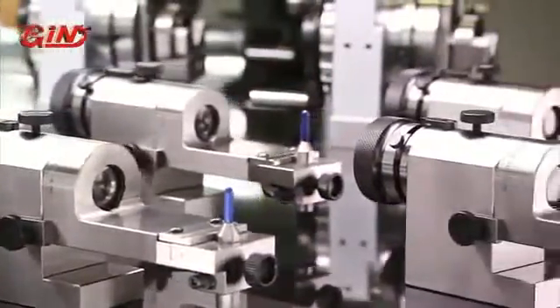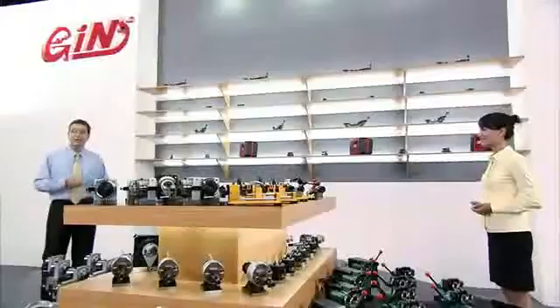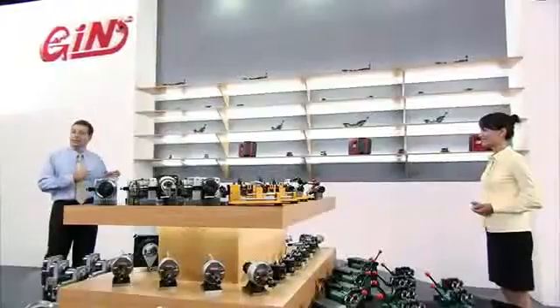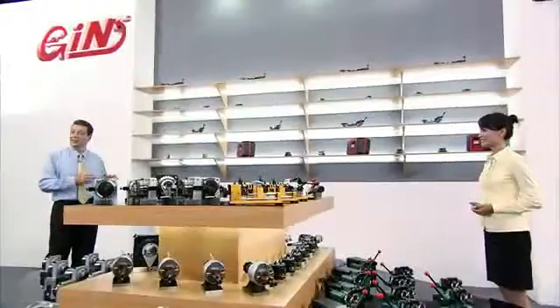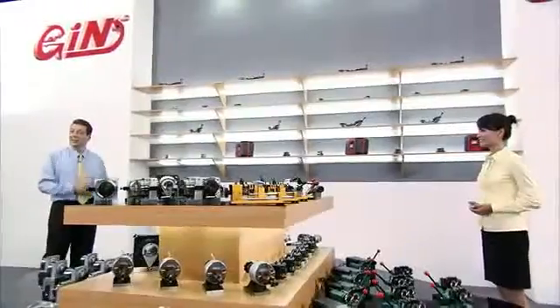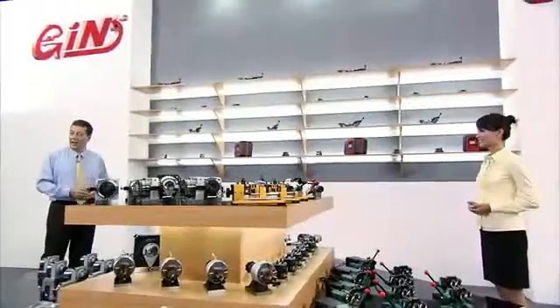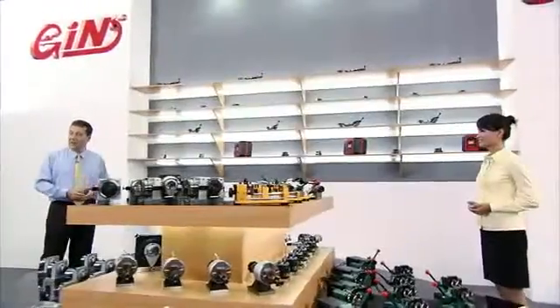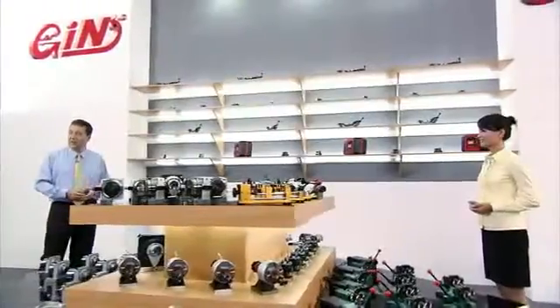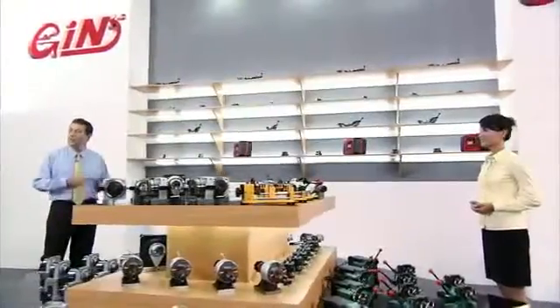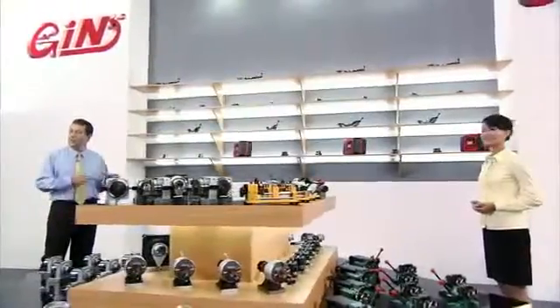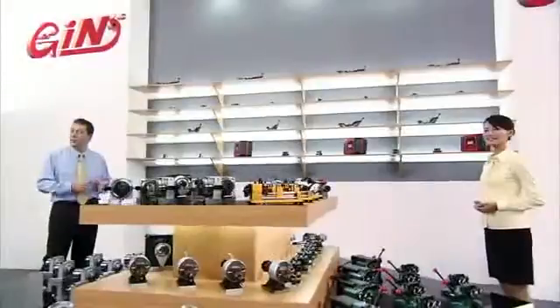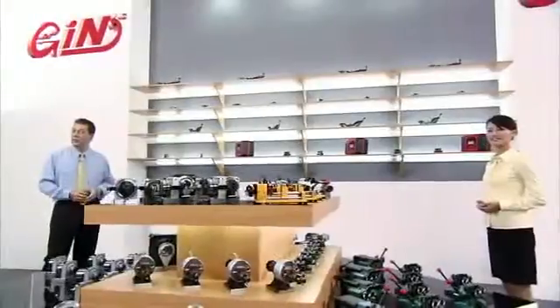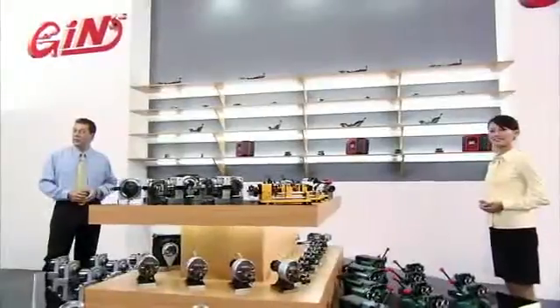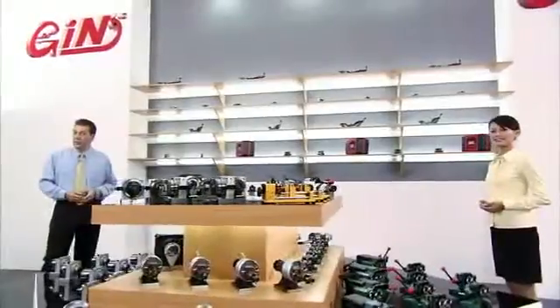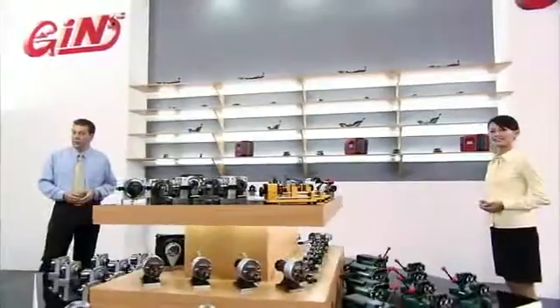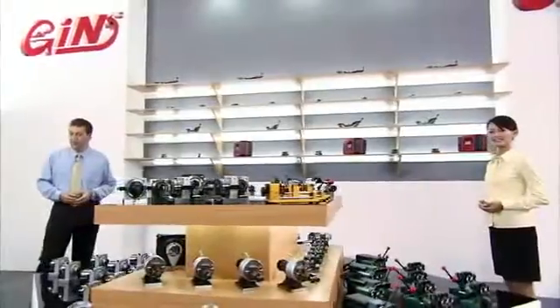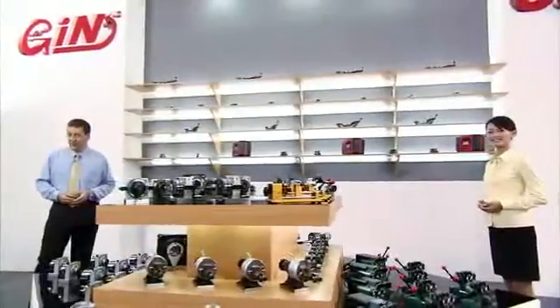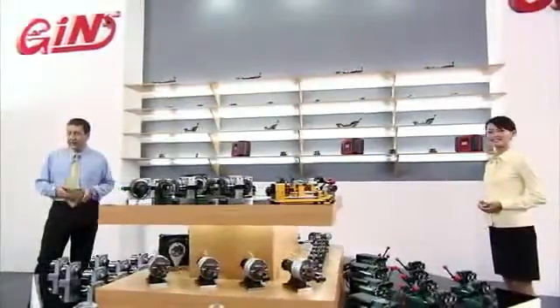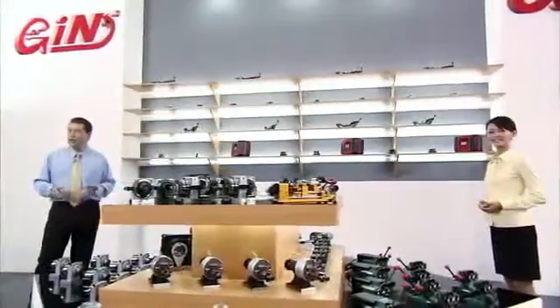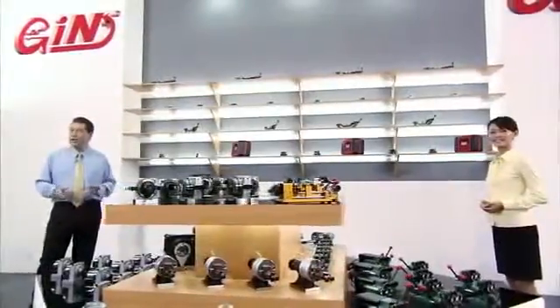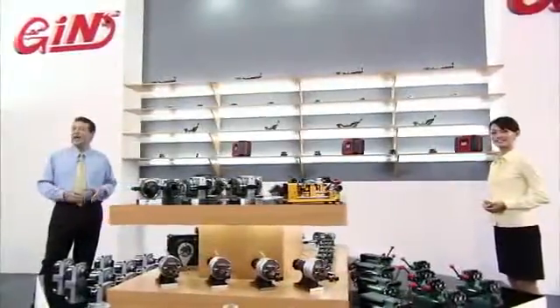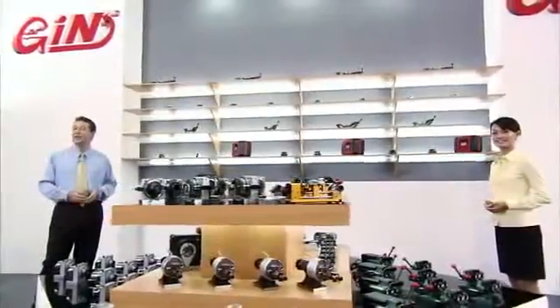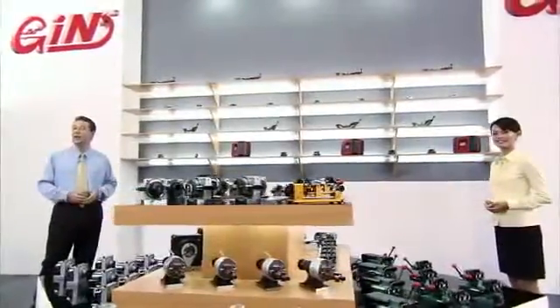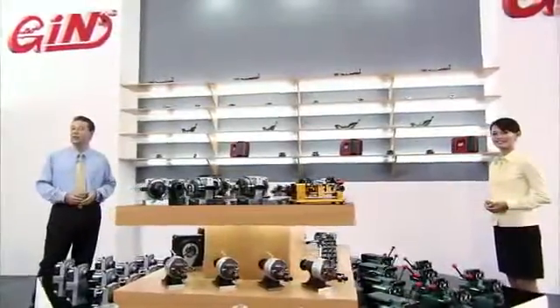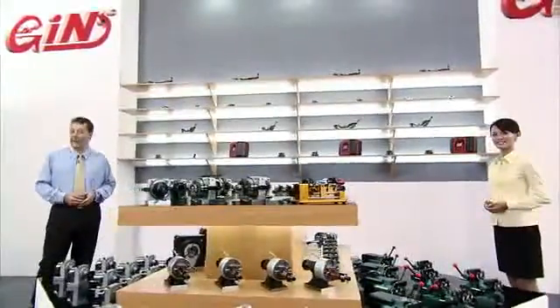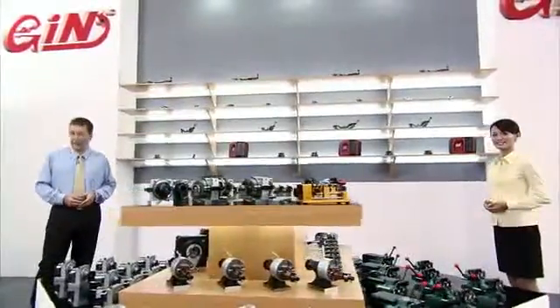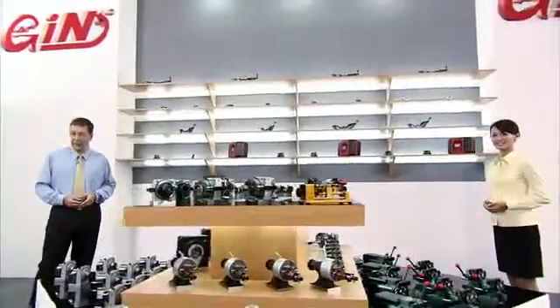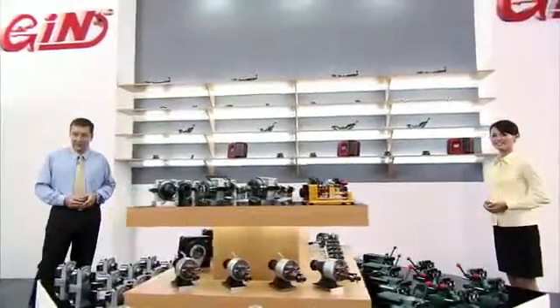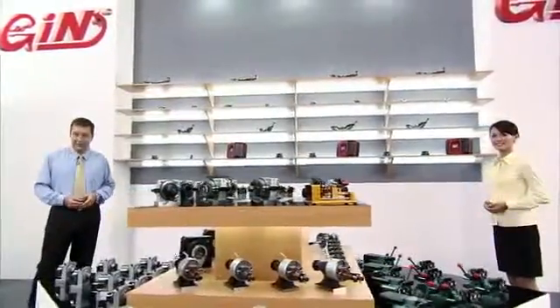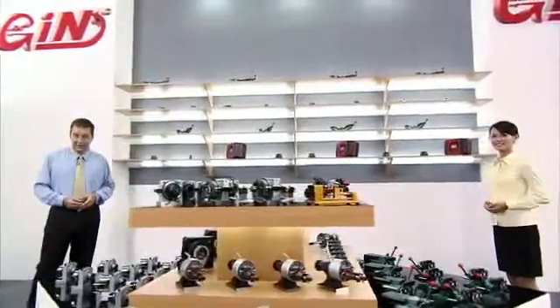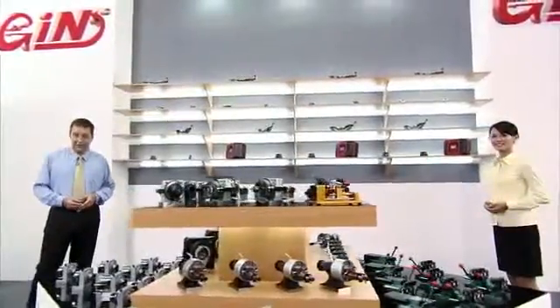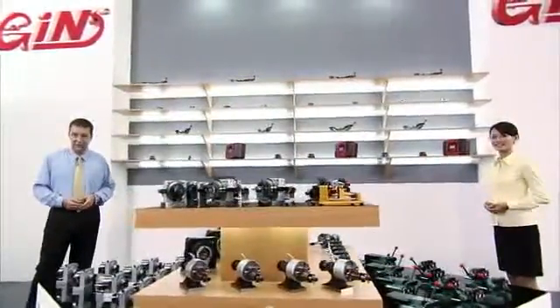Similar to the others, this wheel dresser also provides concave and convex wheel dressing functions.